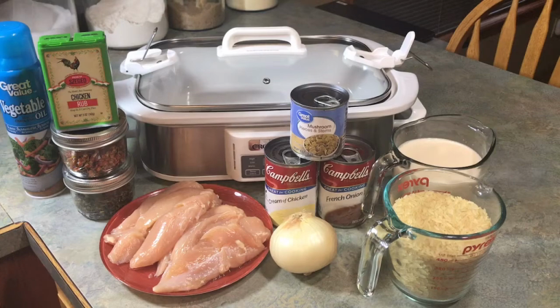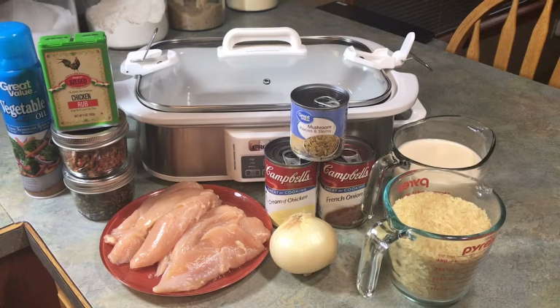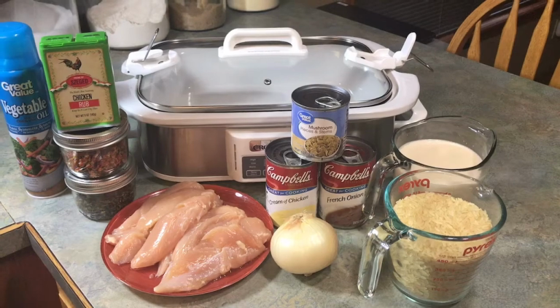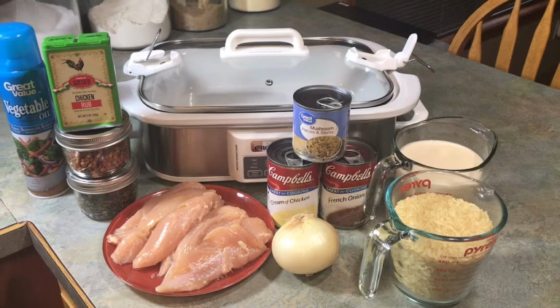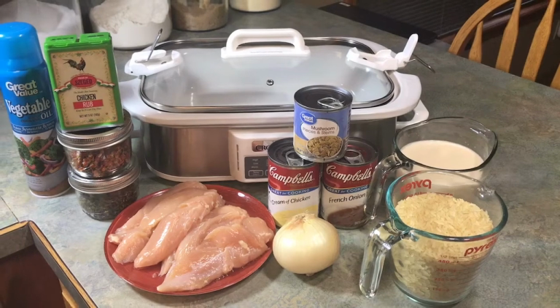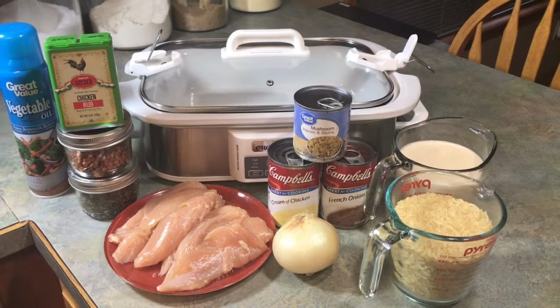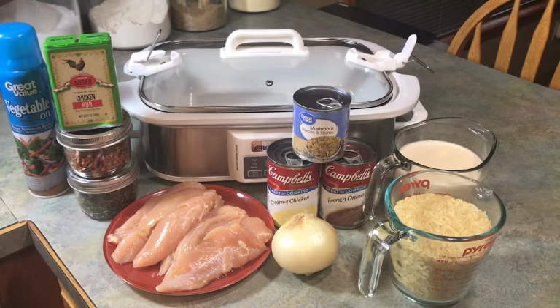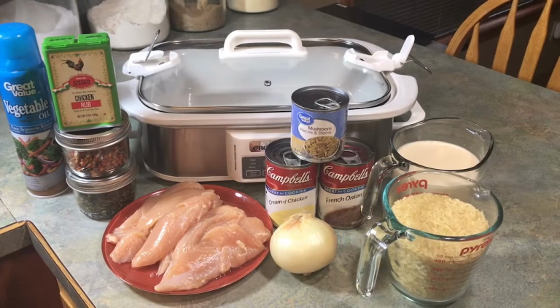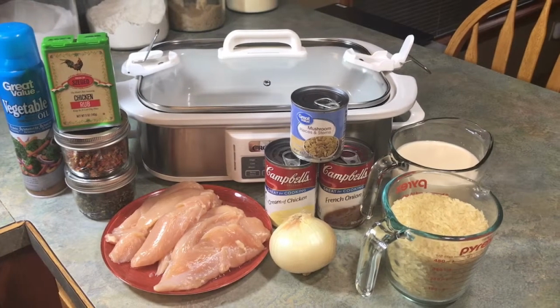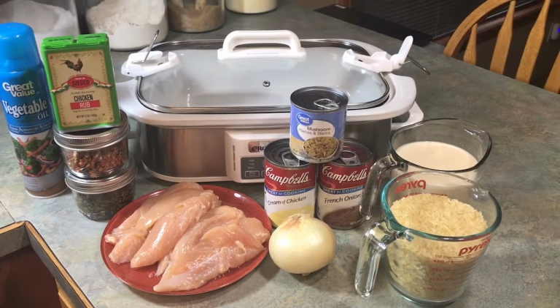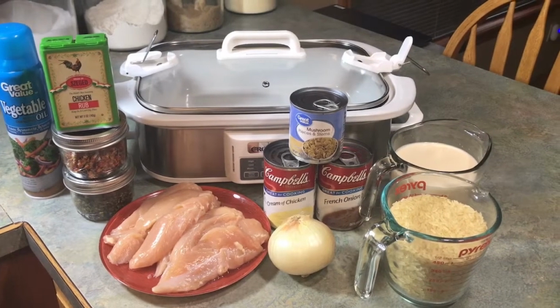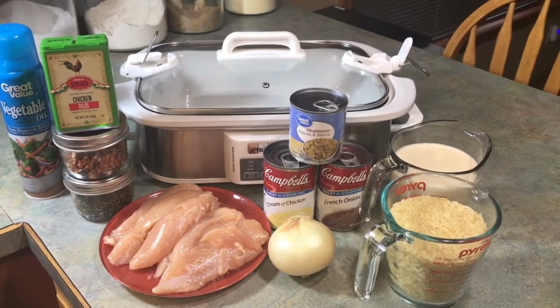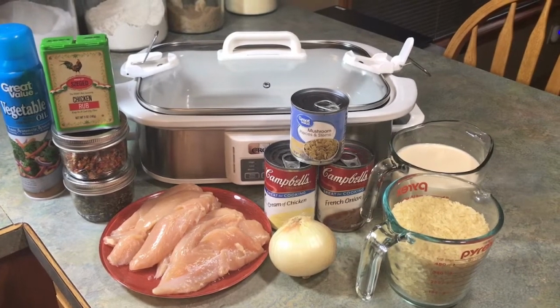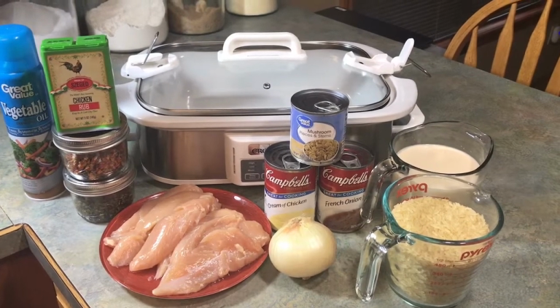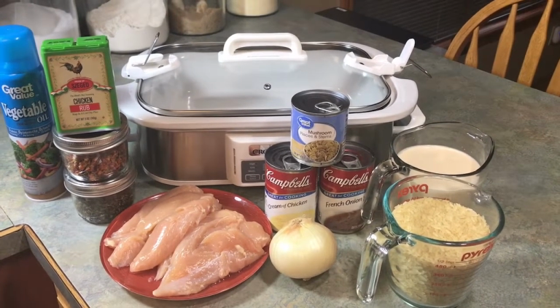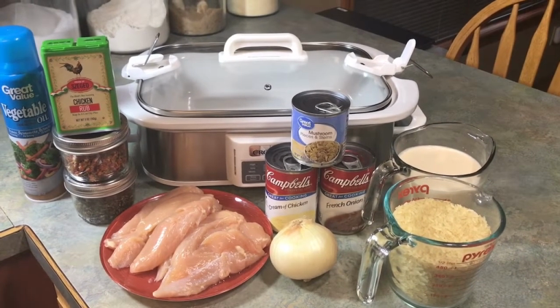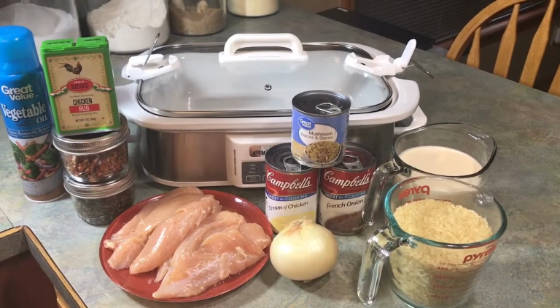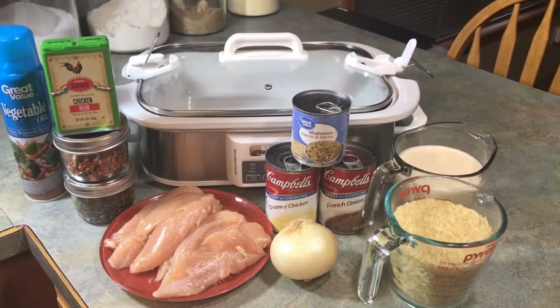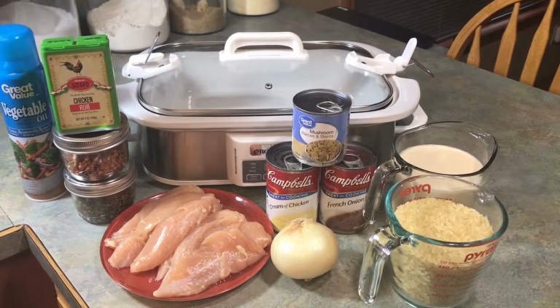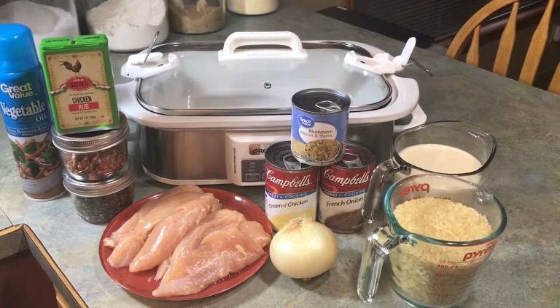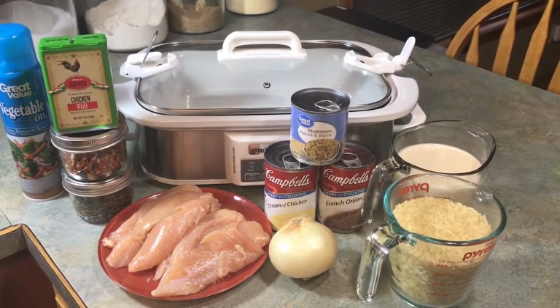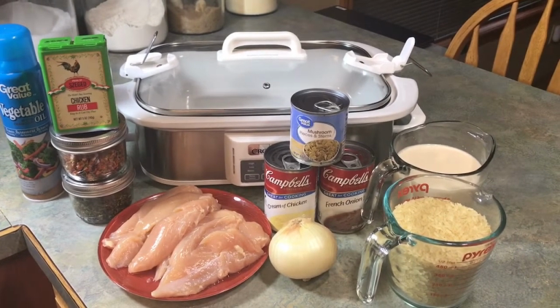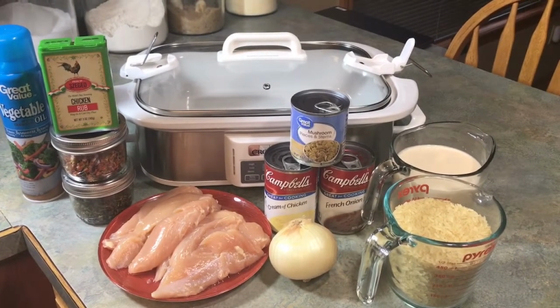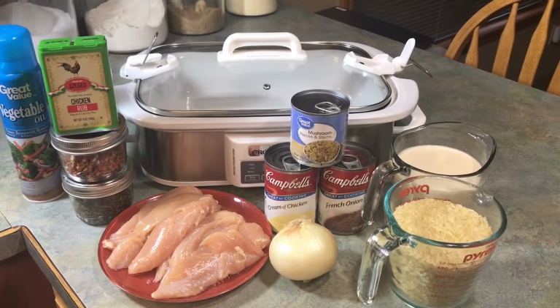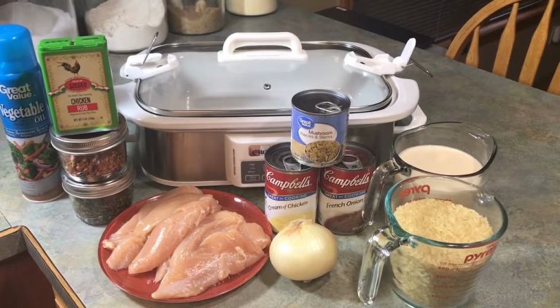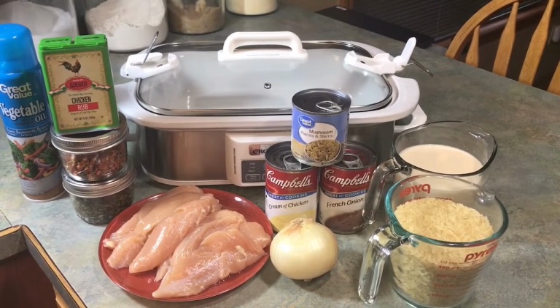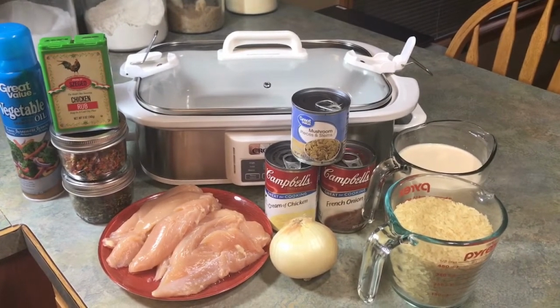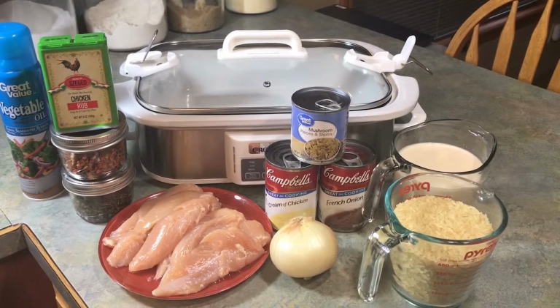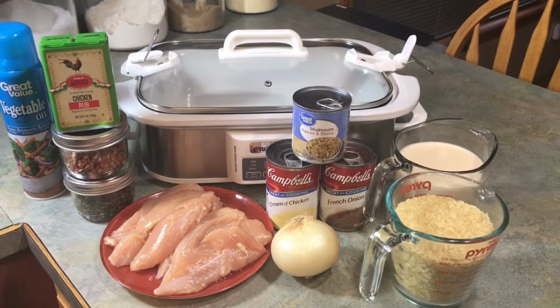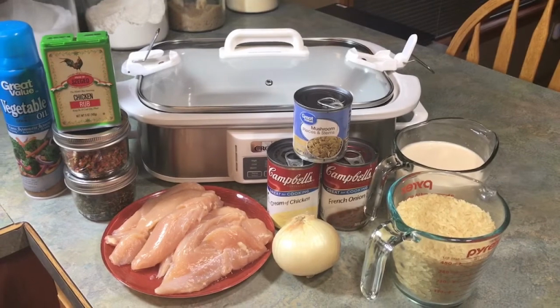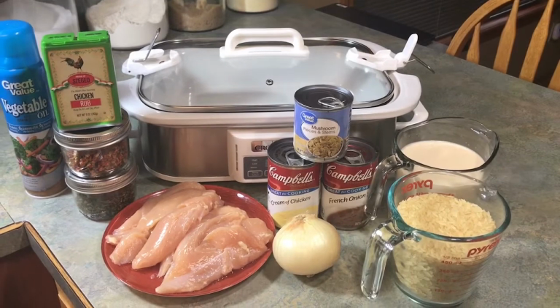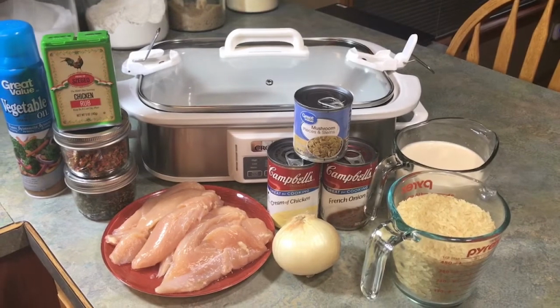Hi everyone, welcome to Kay's Favorite Things and today we're going to make a chicken and rice casserole.